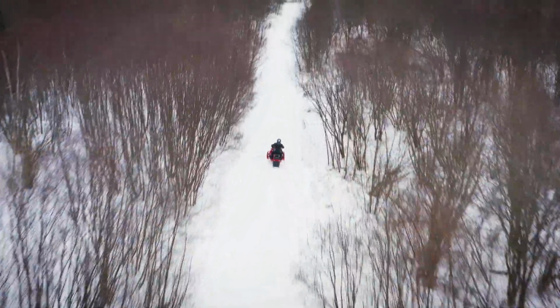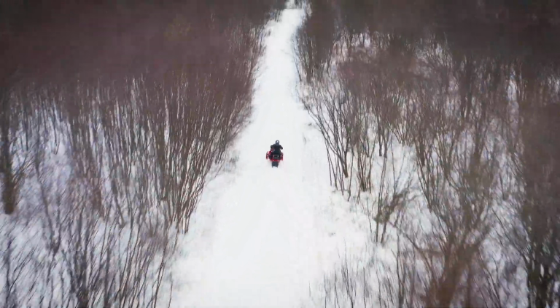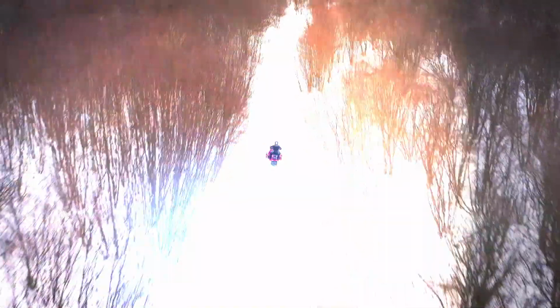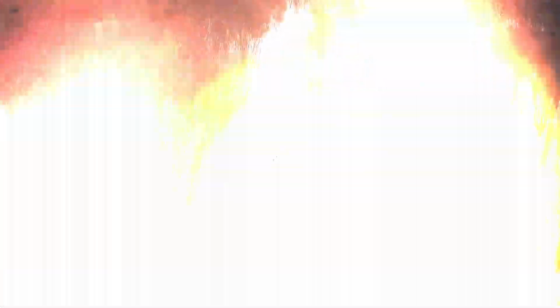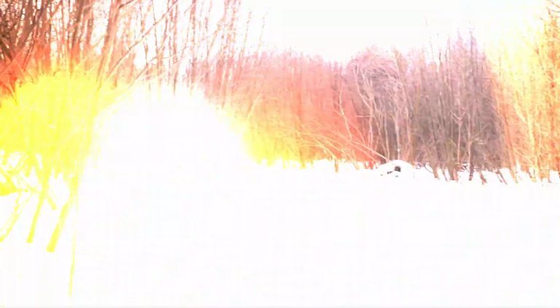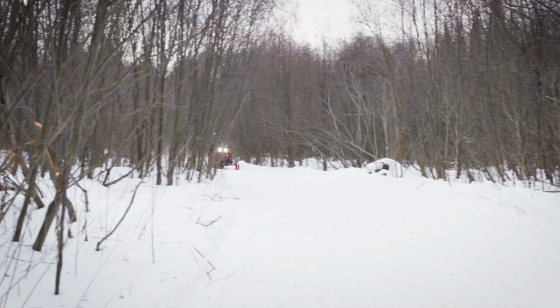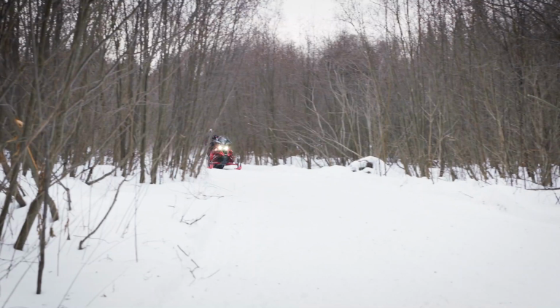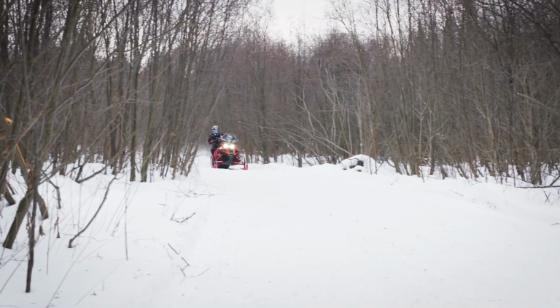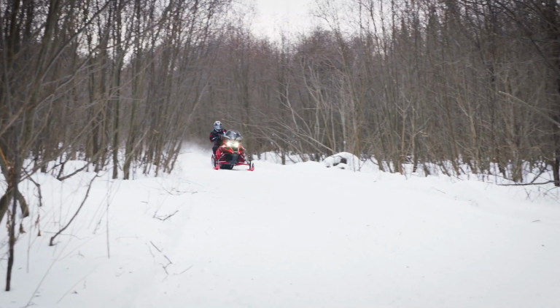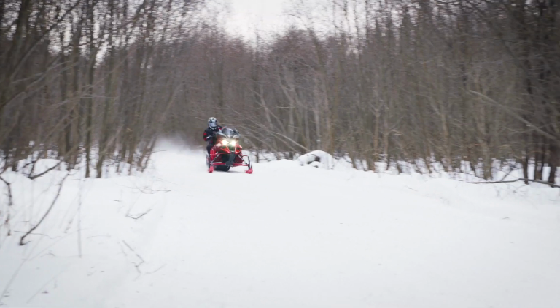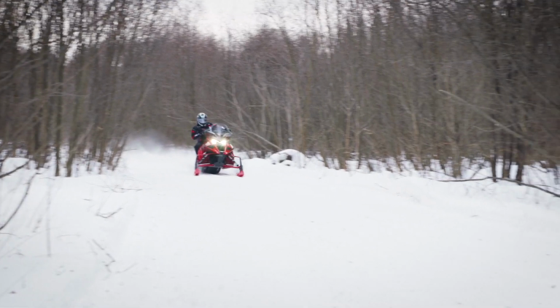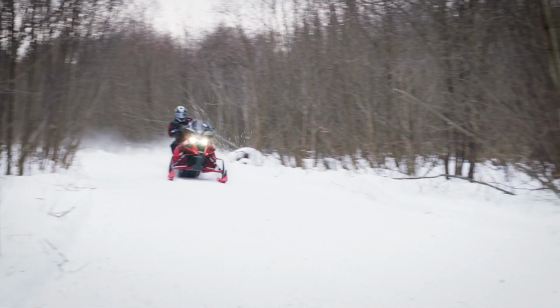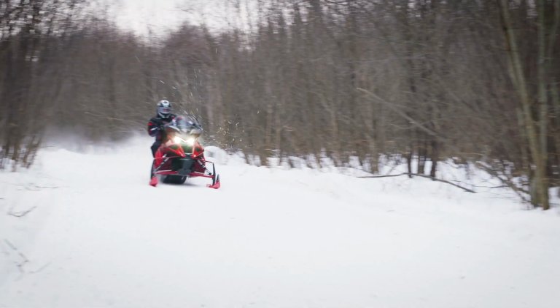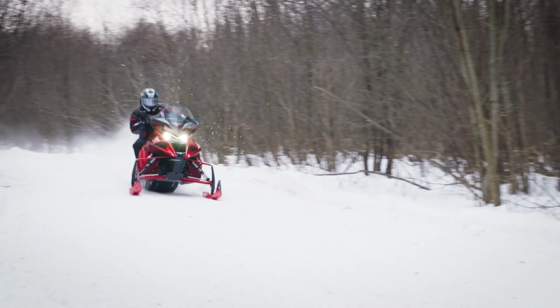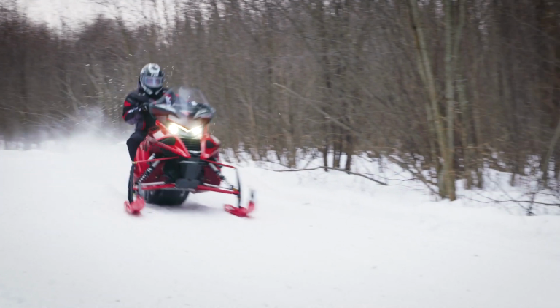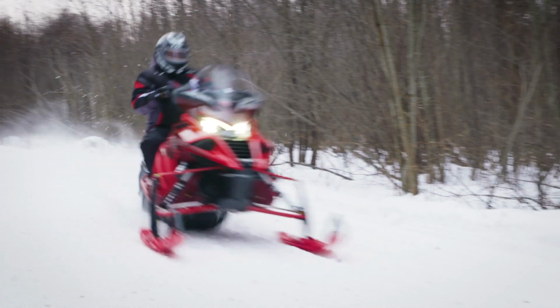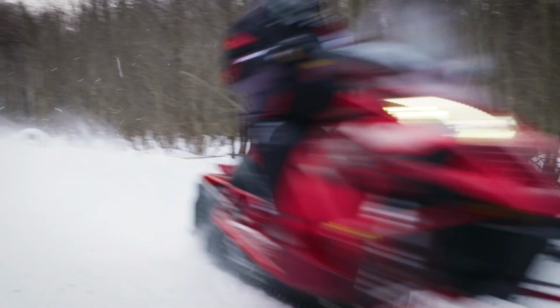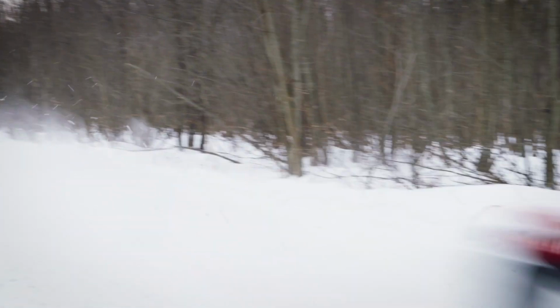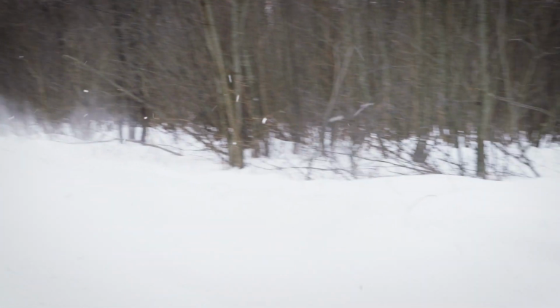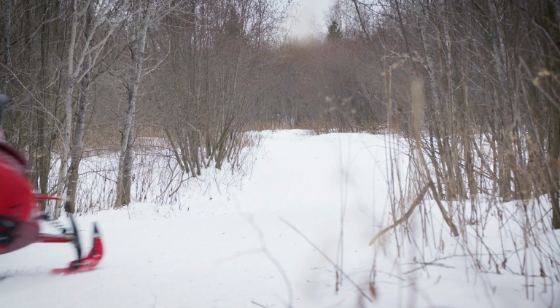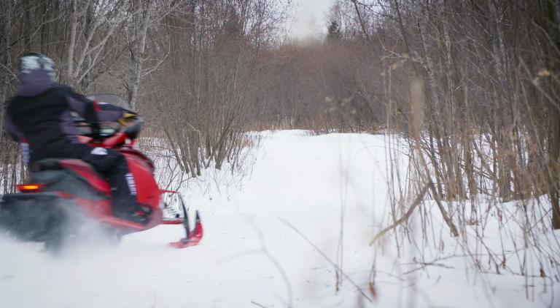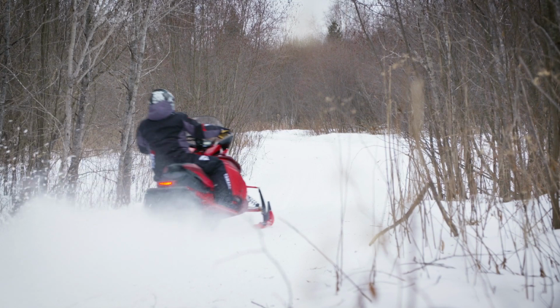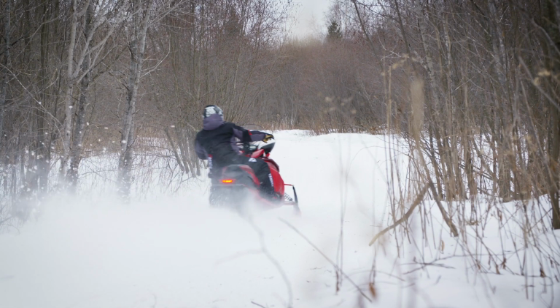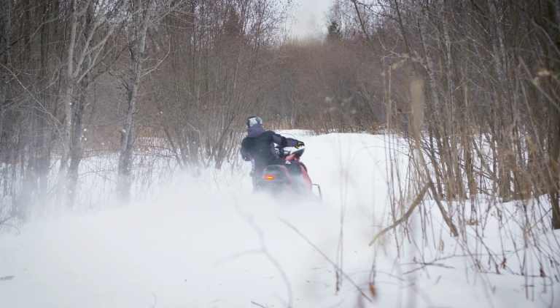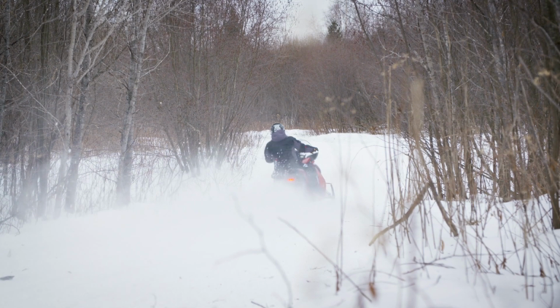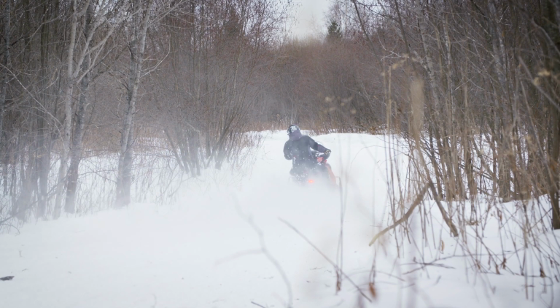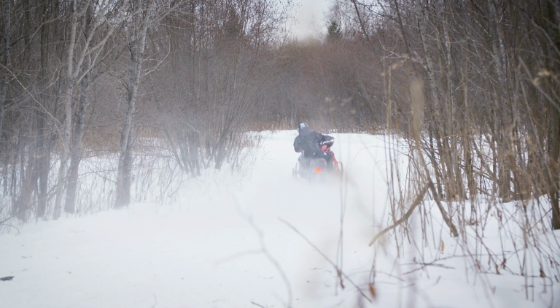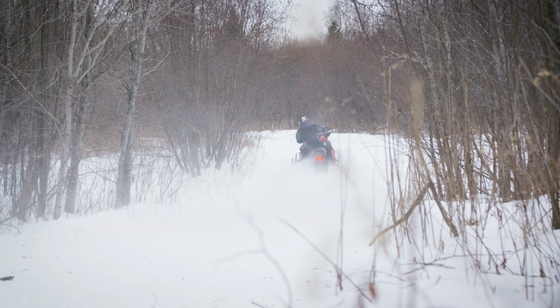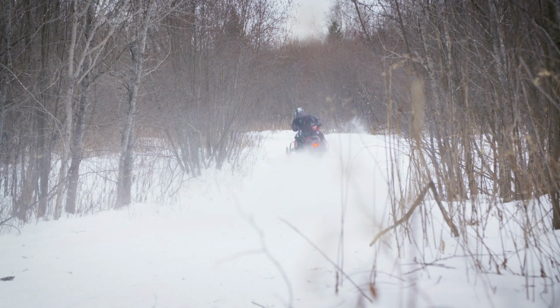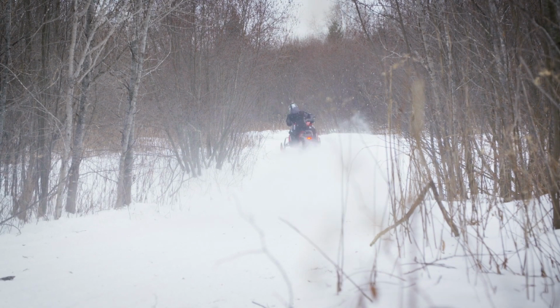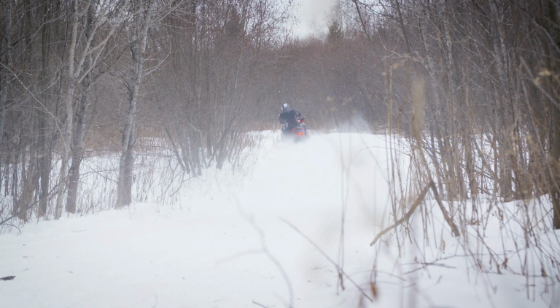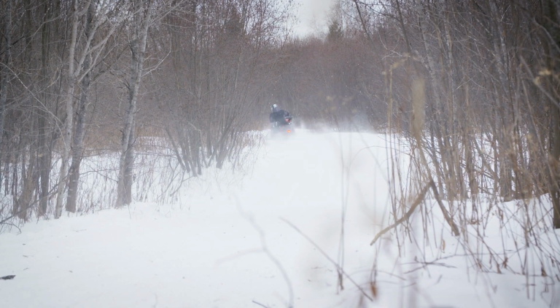The new SR Viper, wrestling with updated features, raises the bar for trail comfort and handling.